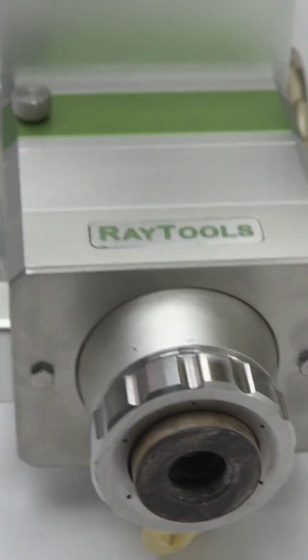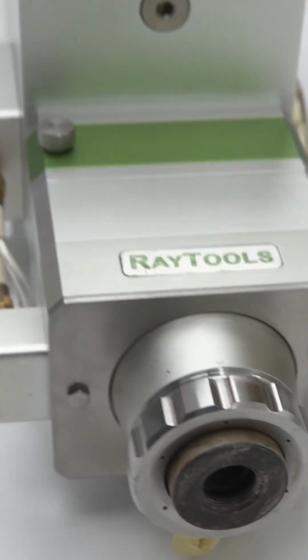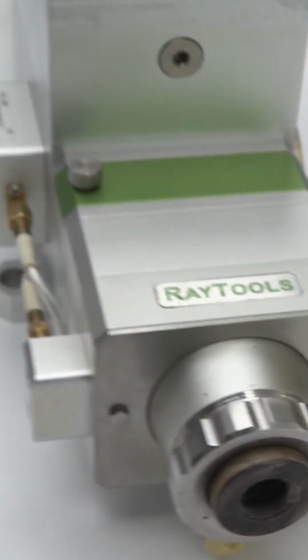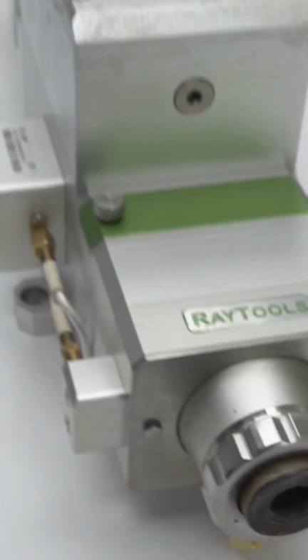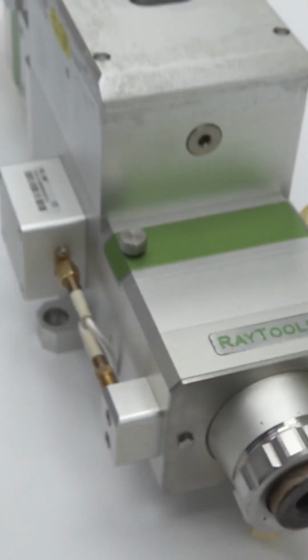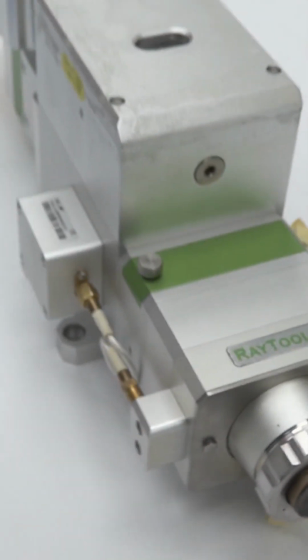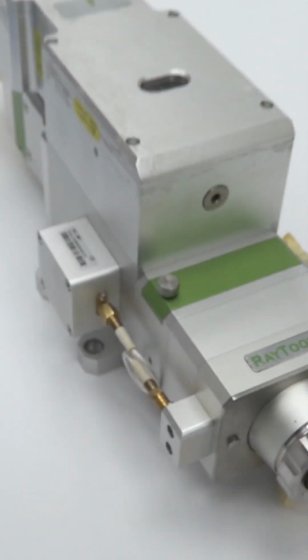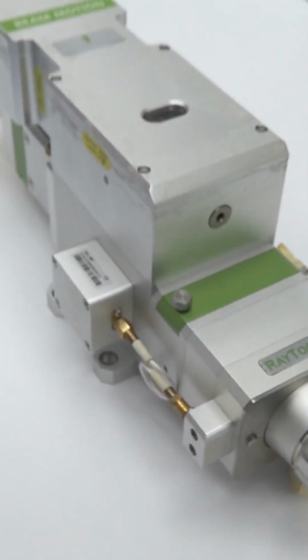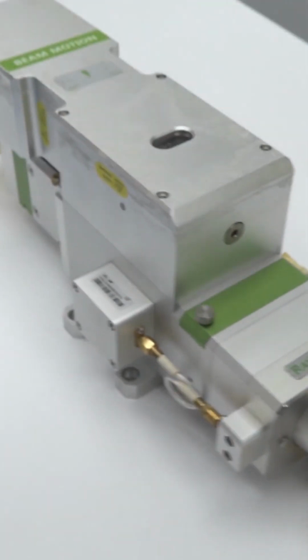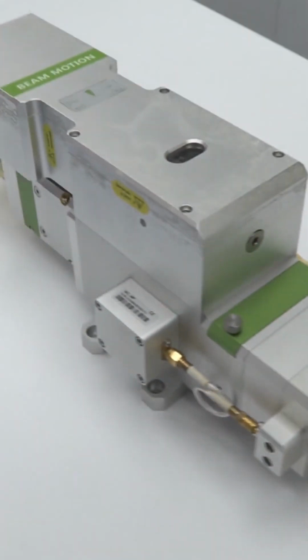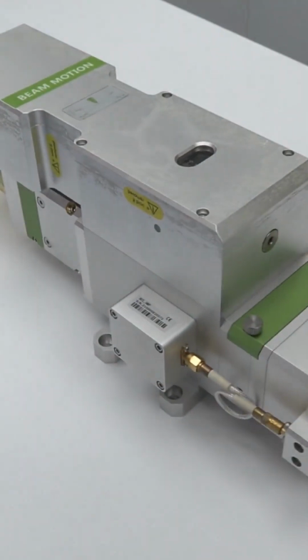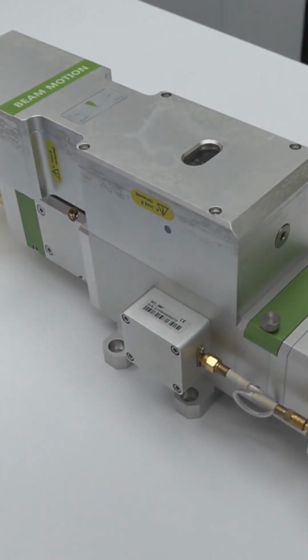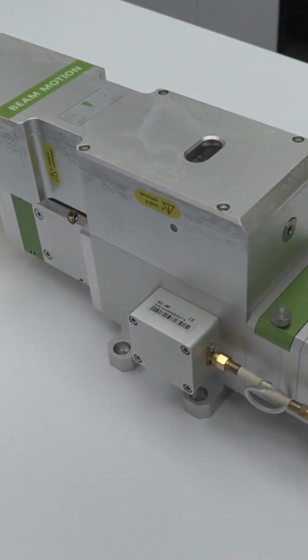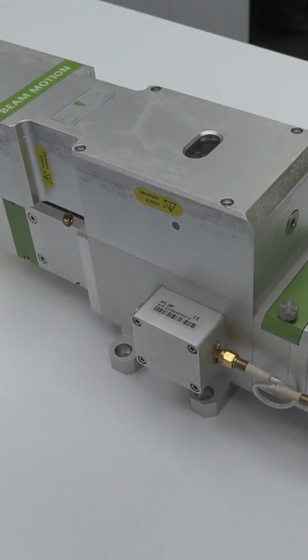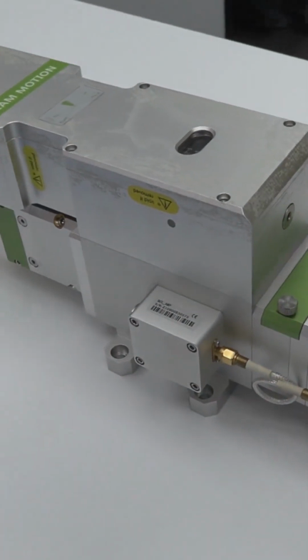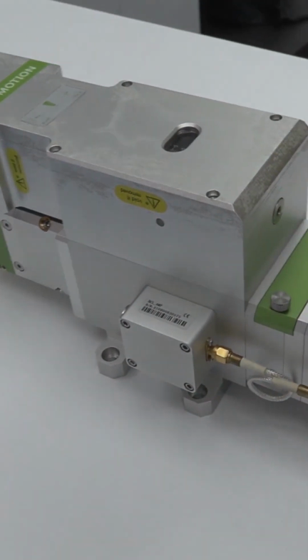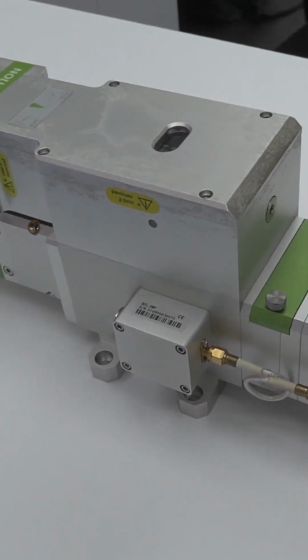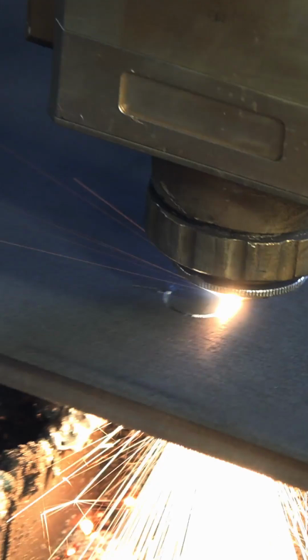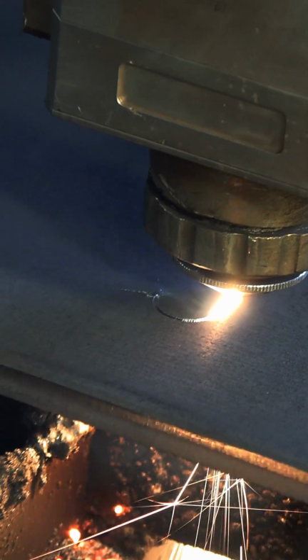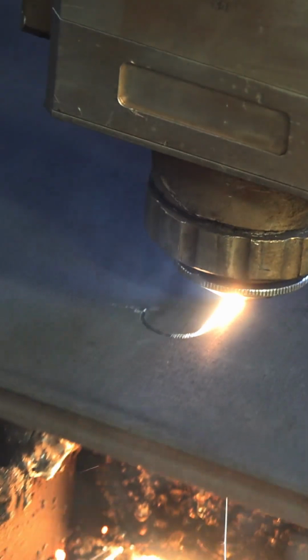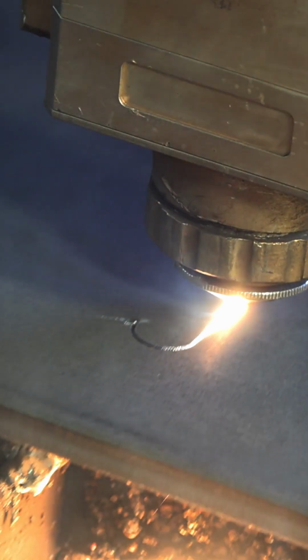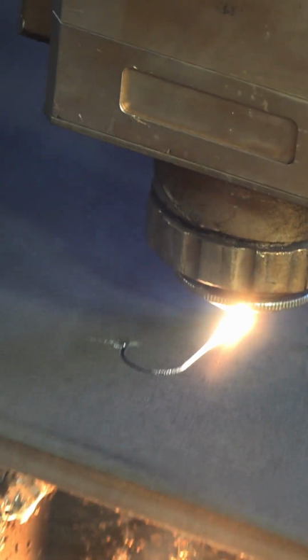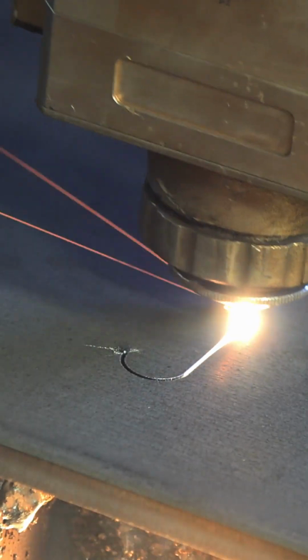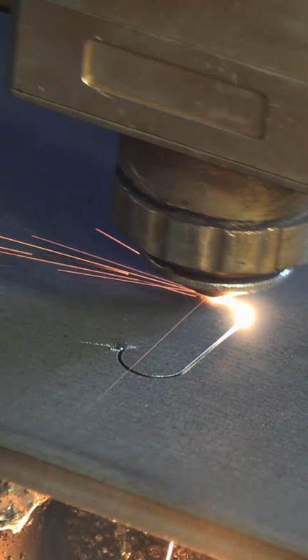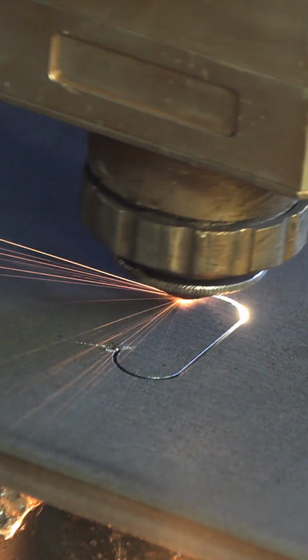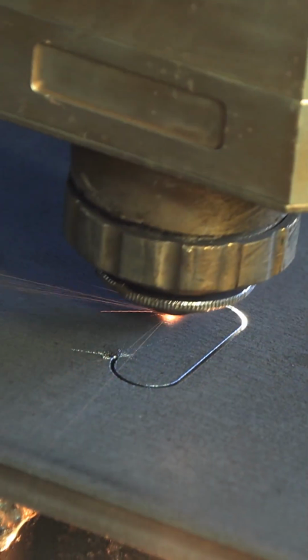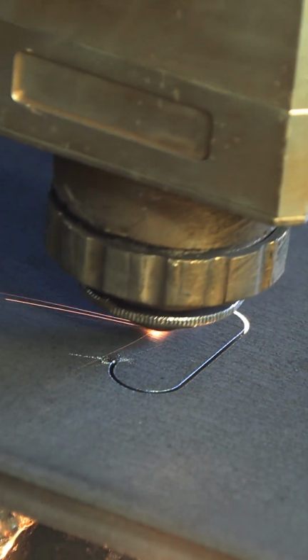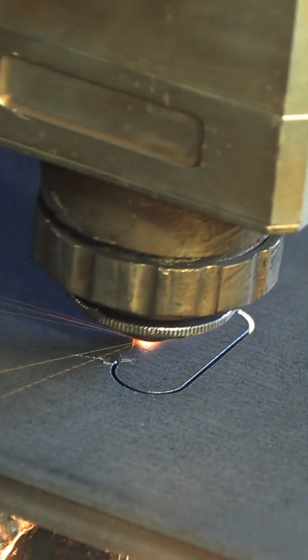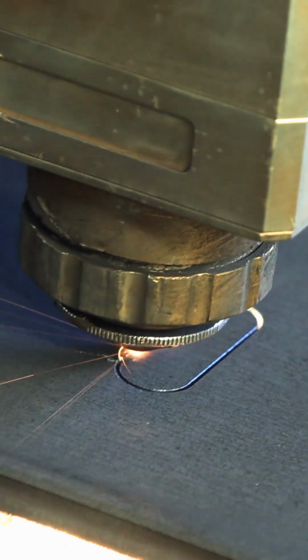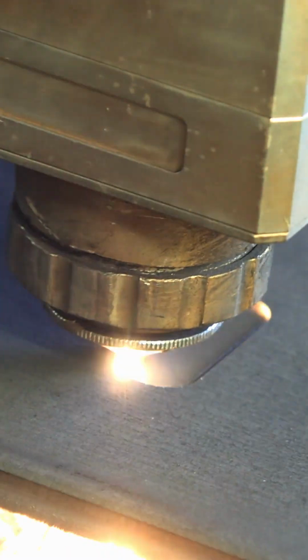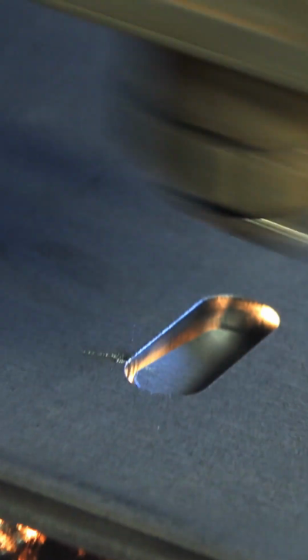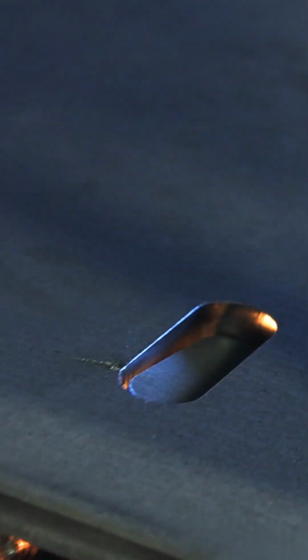That was two months ago, and the machine is cutting absolutely fantastic, just like it was when I bought it brand new.